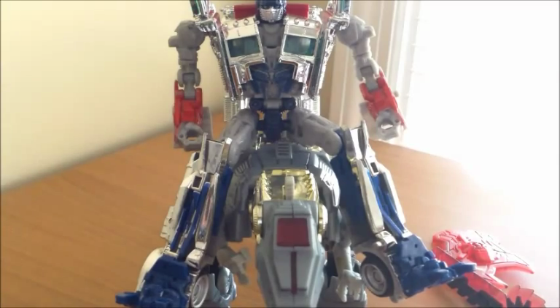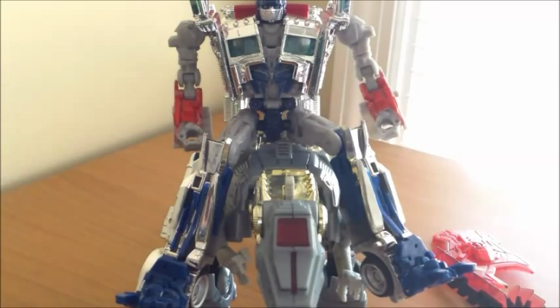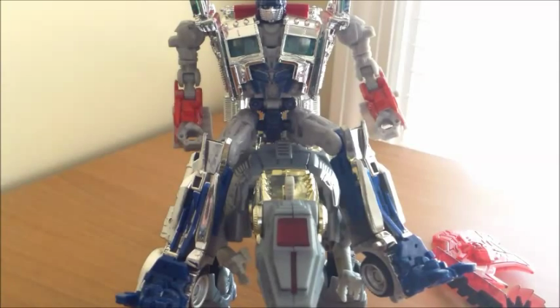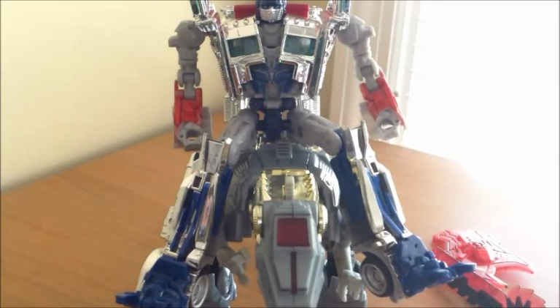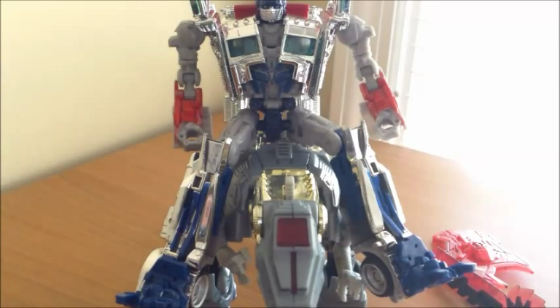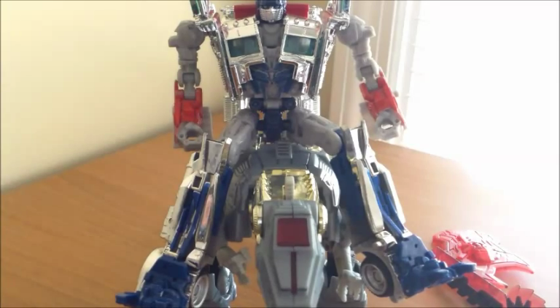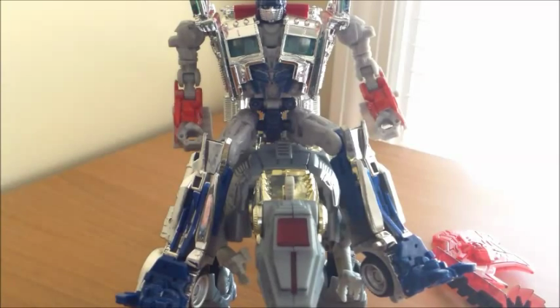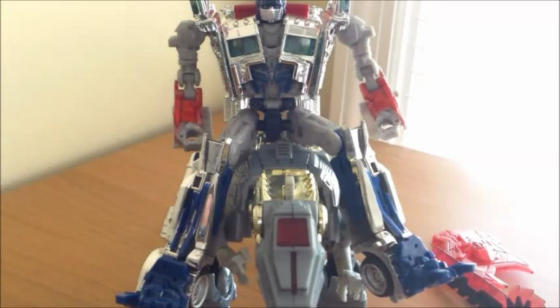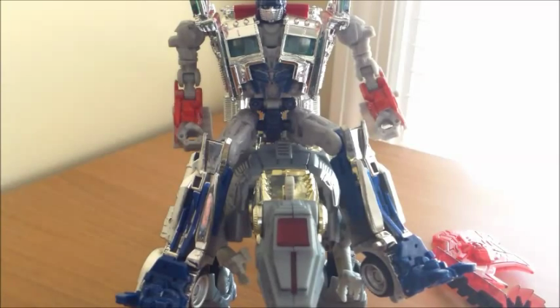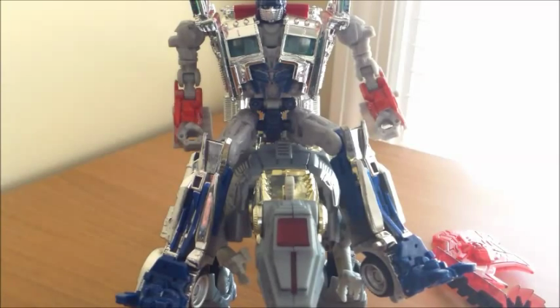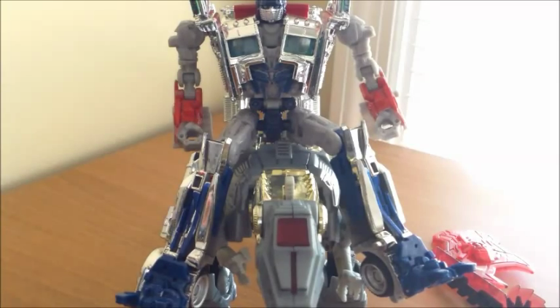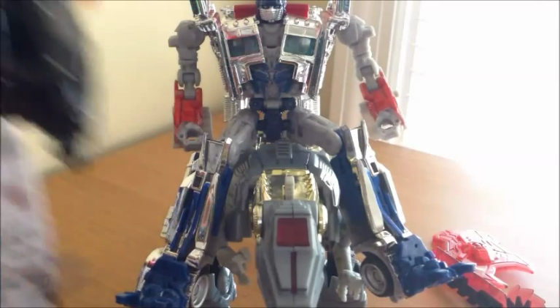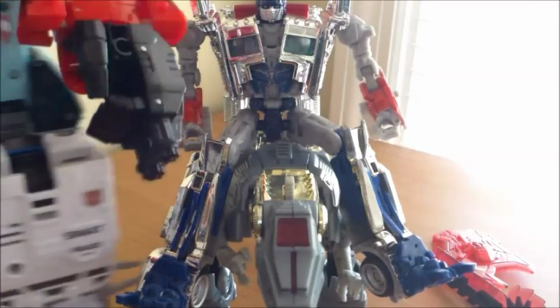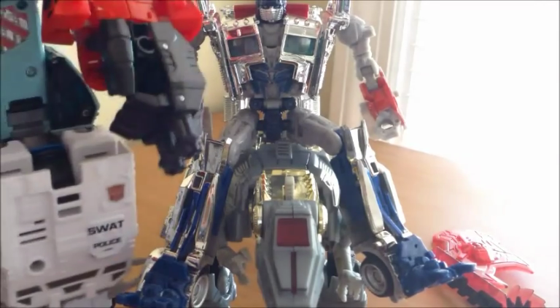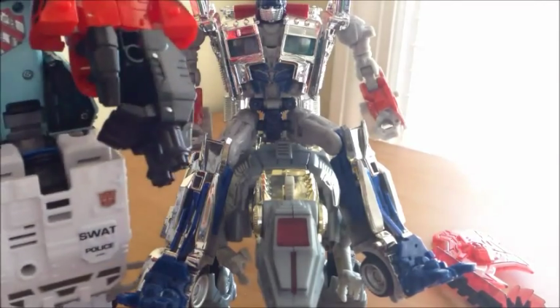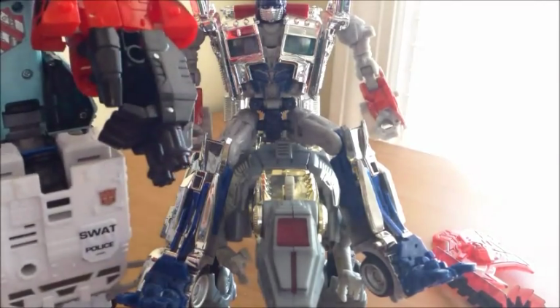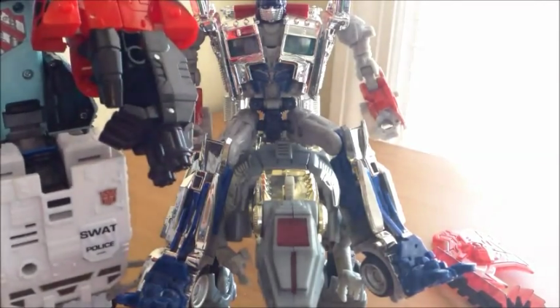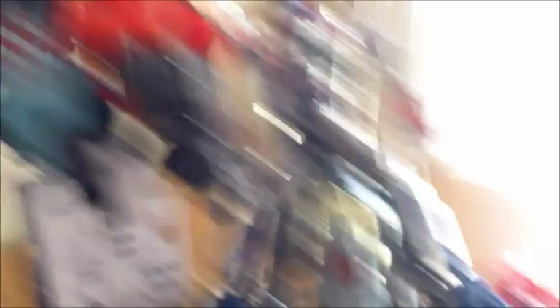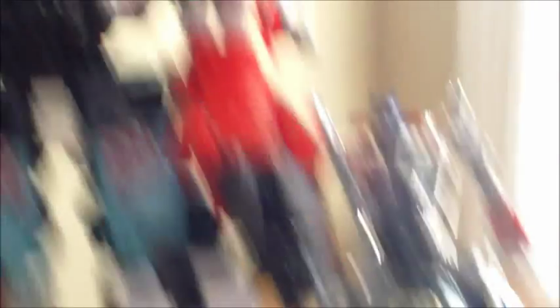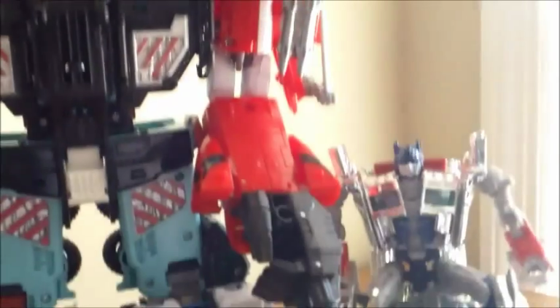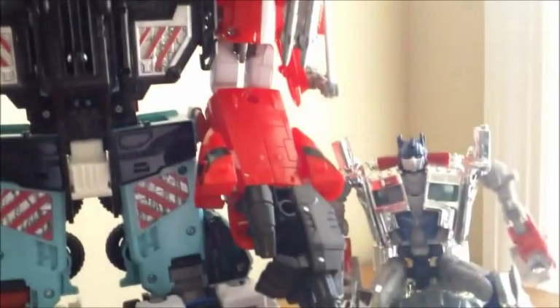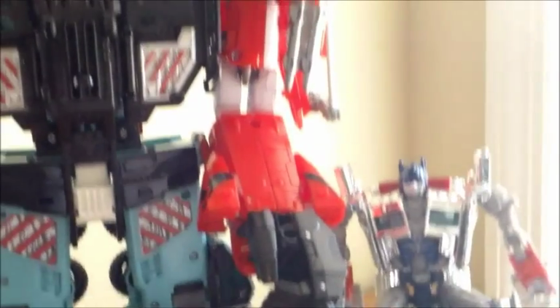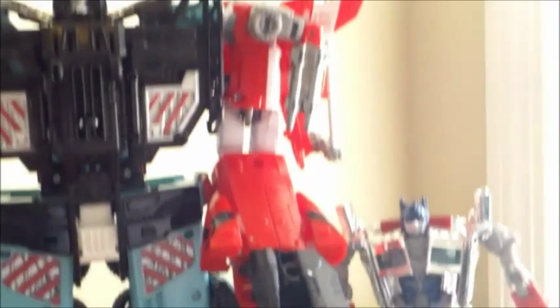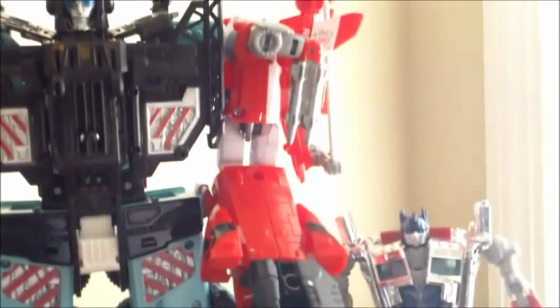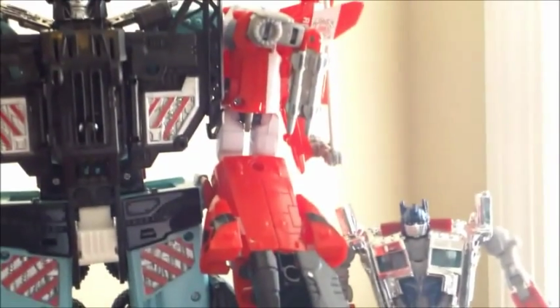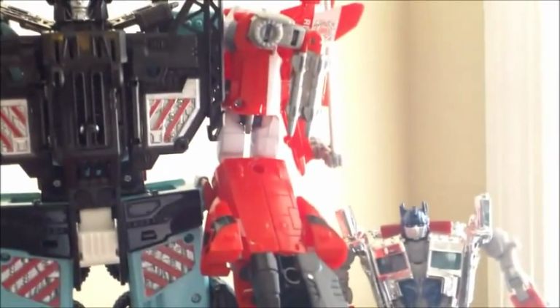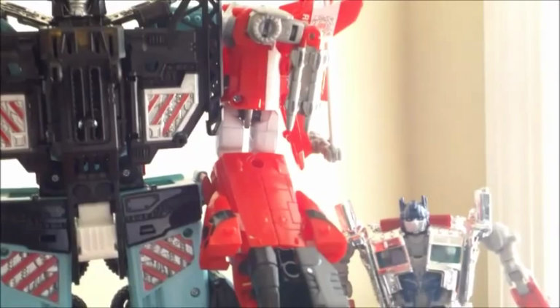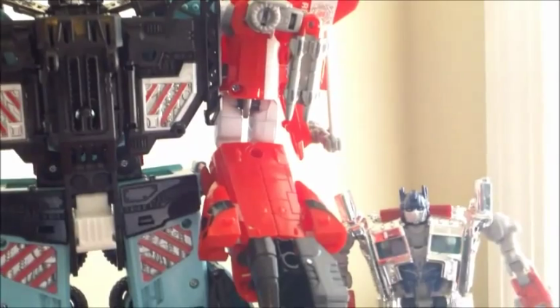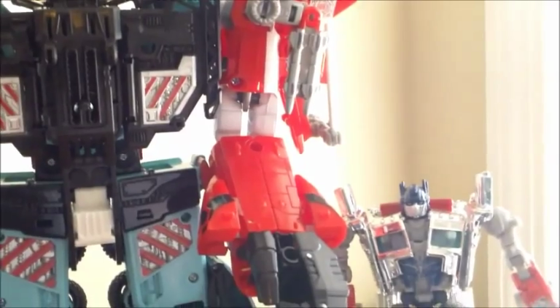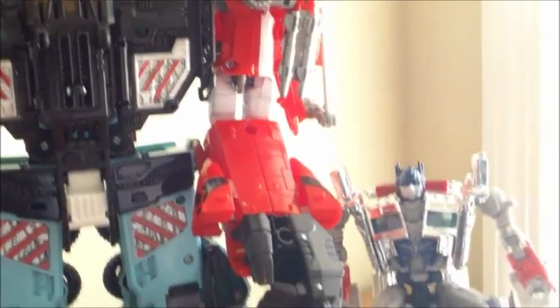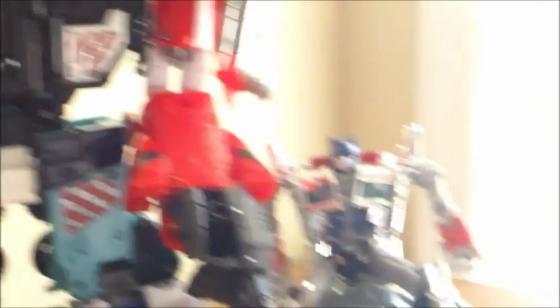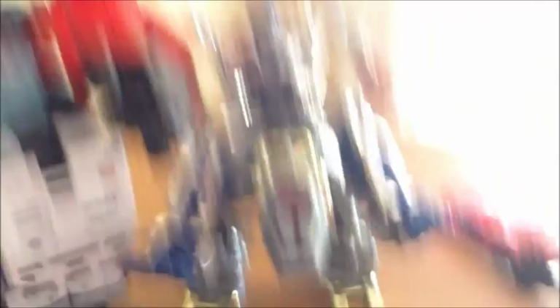Grimlock does look a little small — he's supposed to be humongous. But it still works pretty well. Just for comparison, Optimus comes up about to Grimlock's waist.